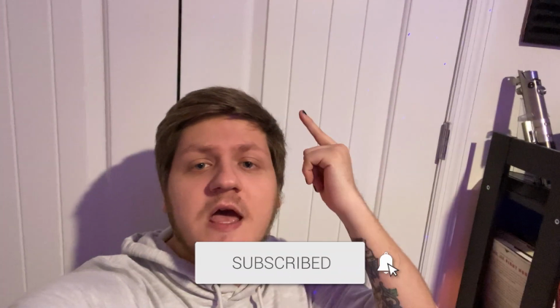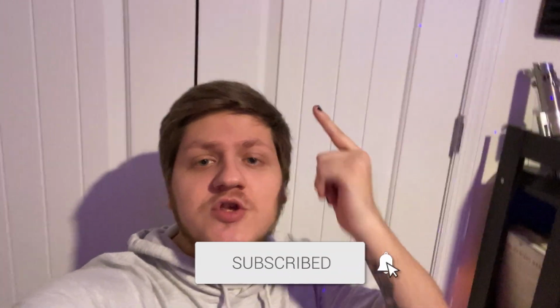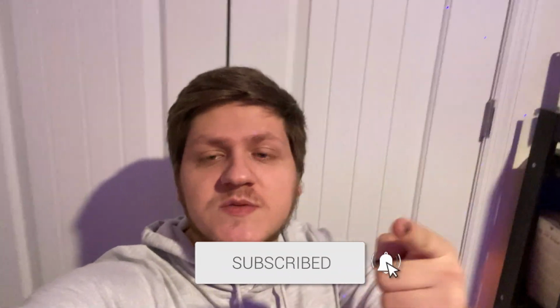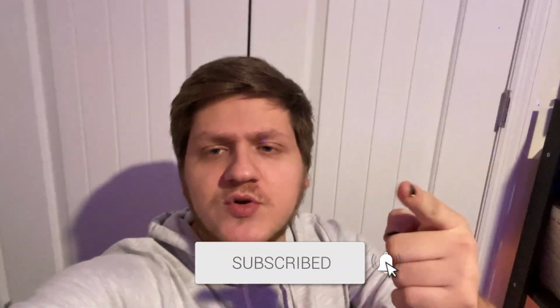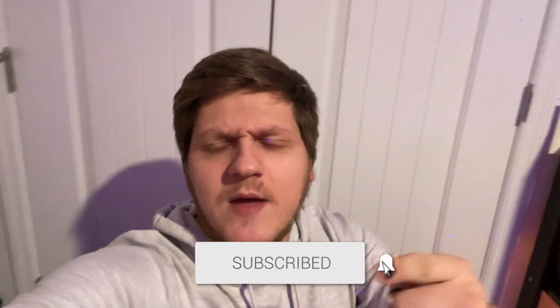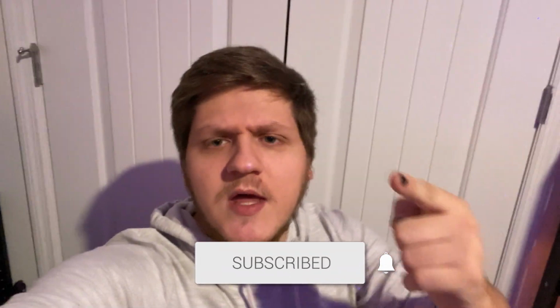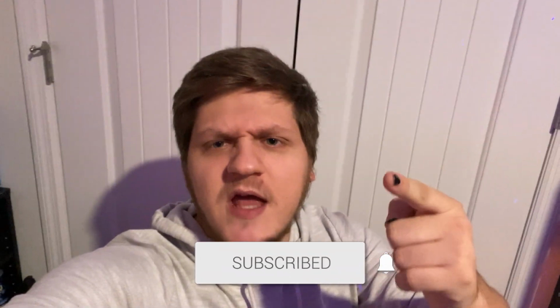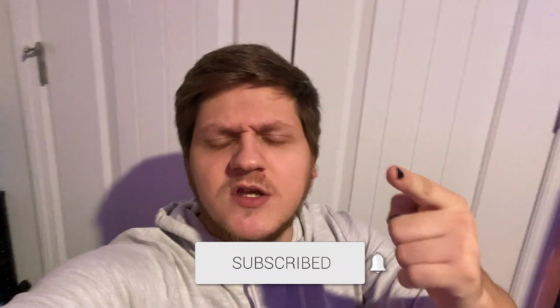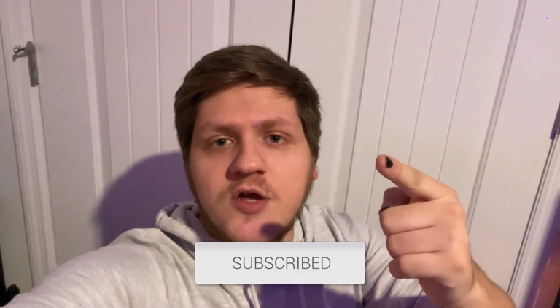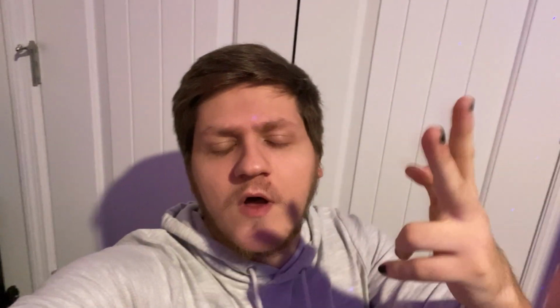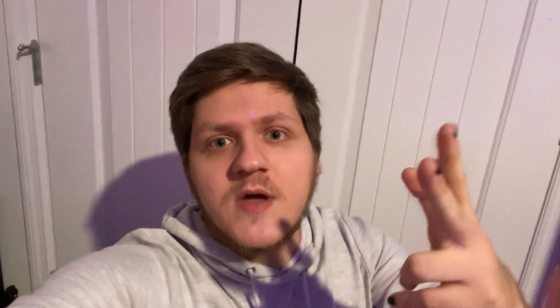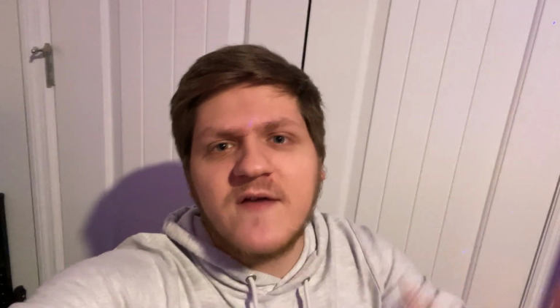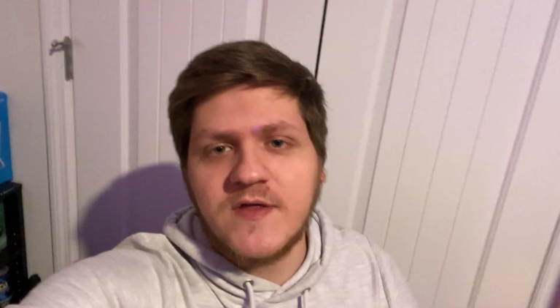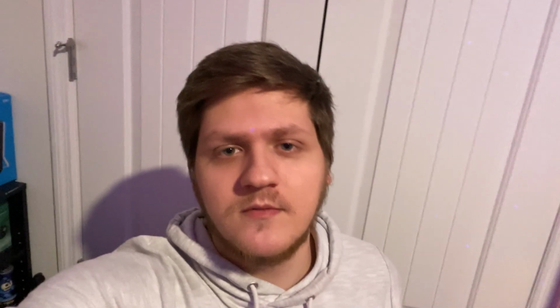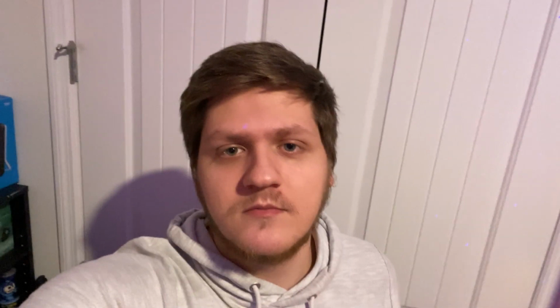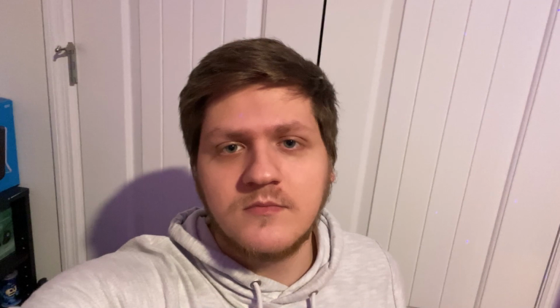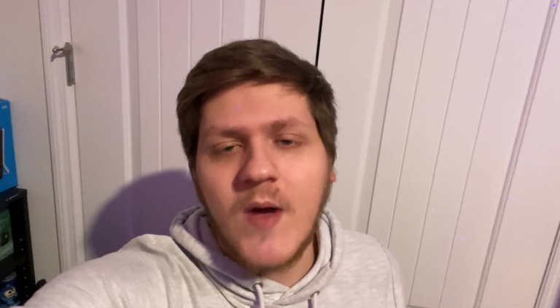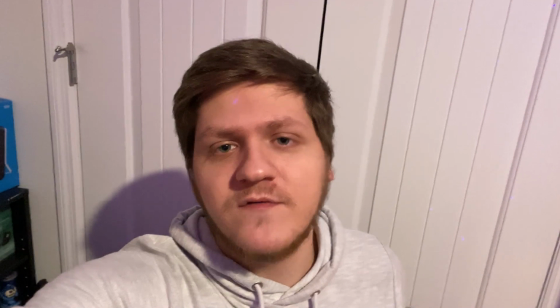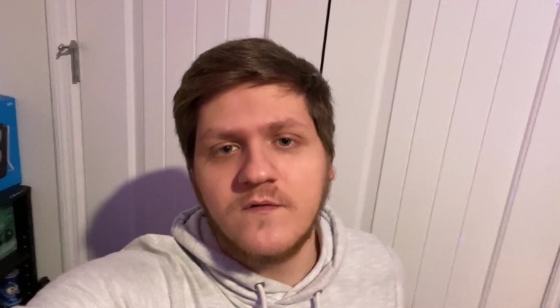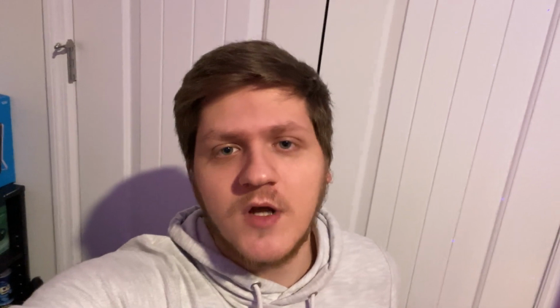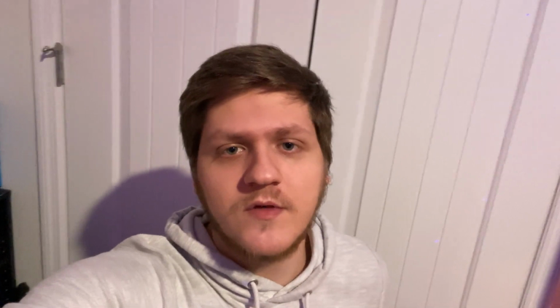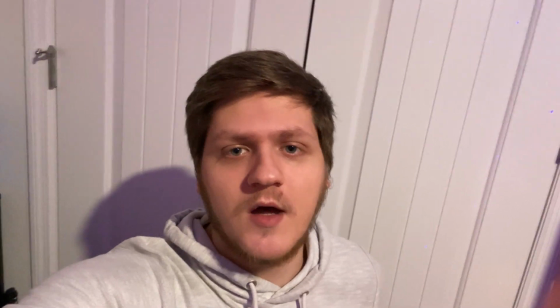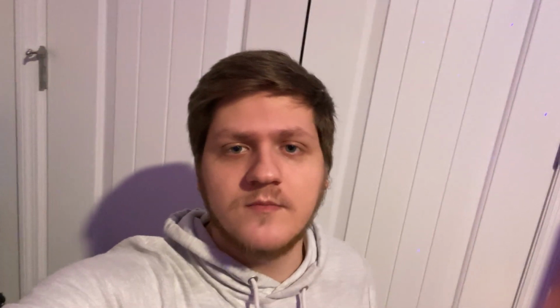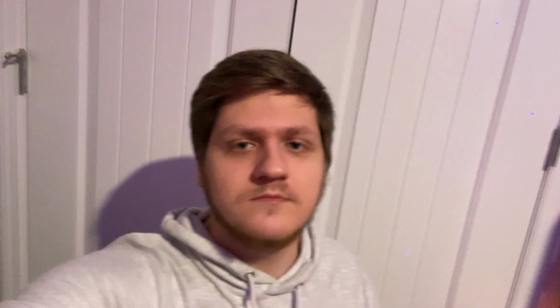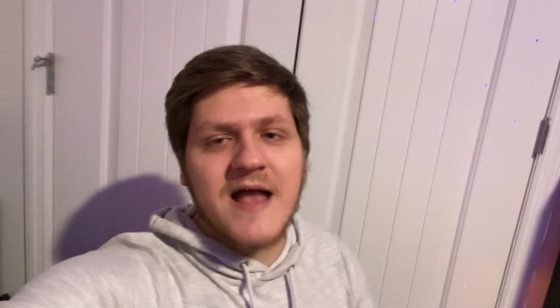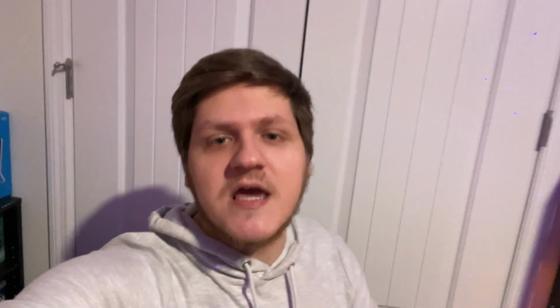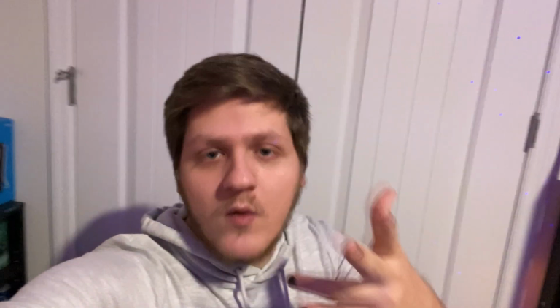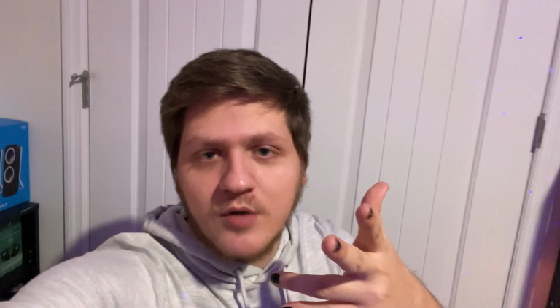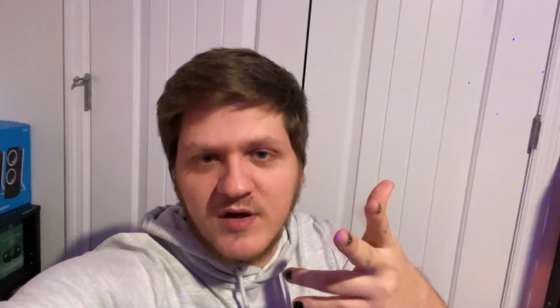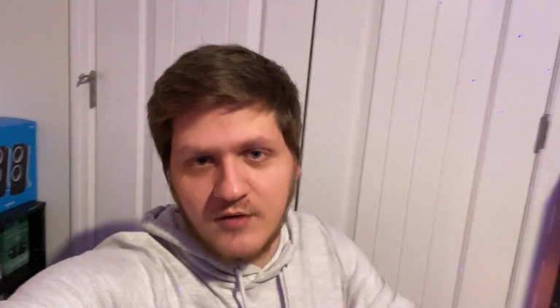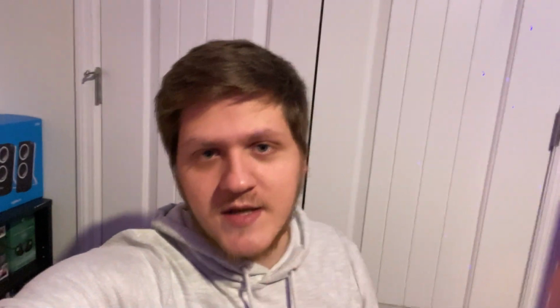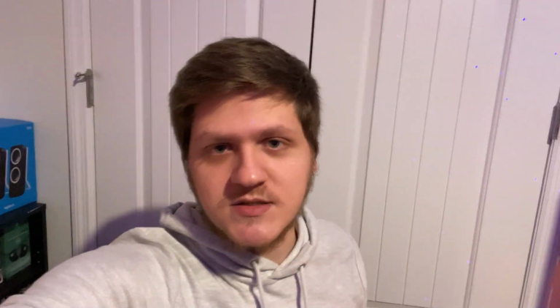Make sure you subscribe and follow me on everything - you have to. If you don't, I take away your breathing rights.